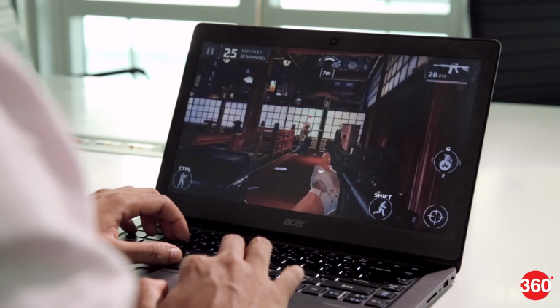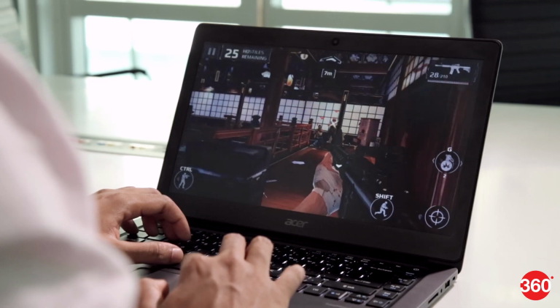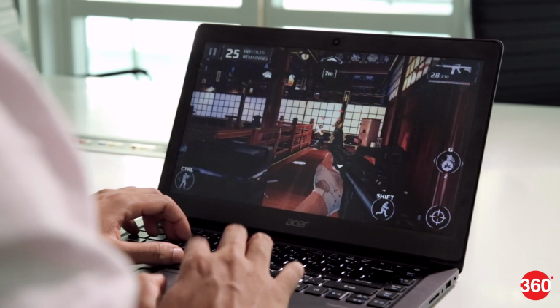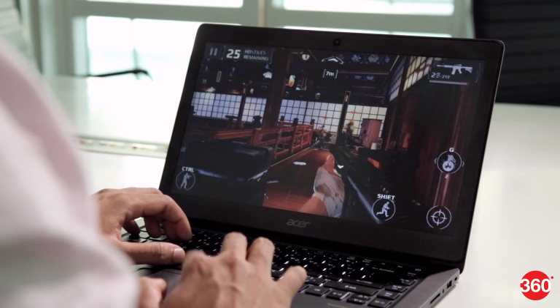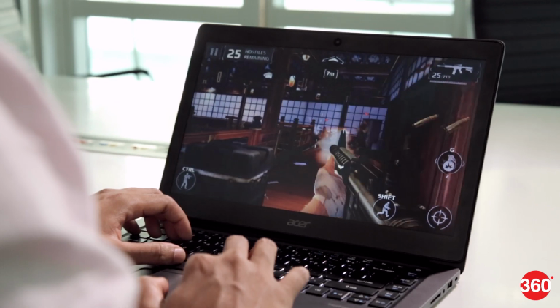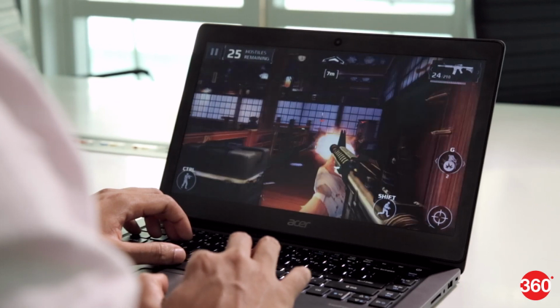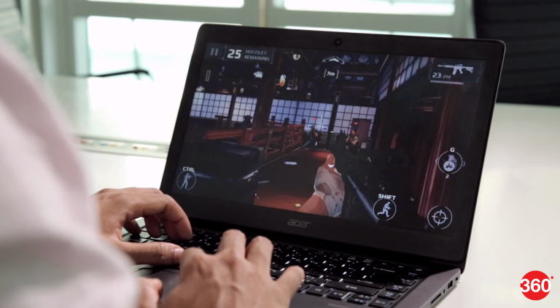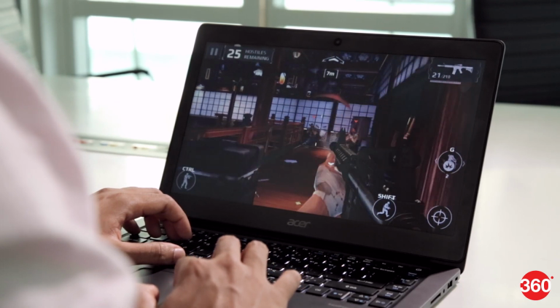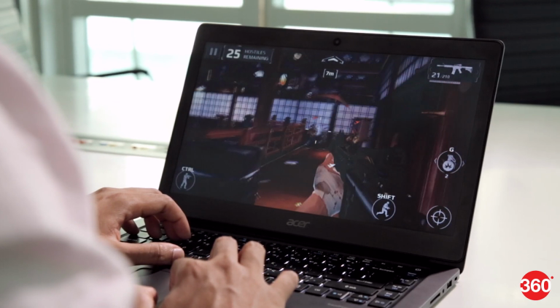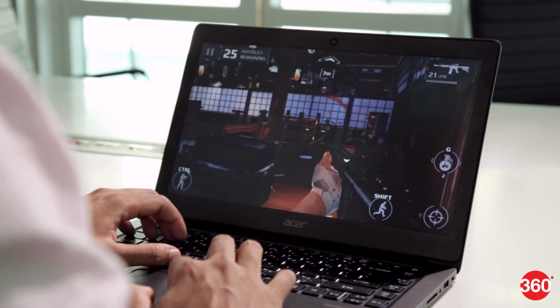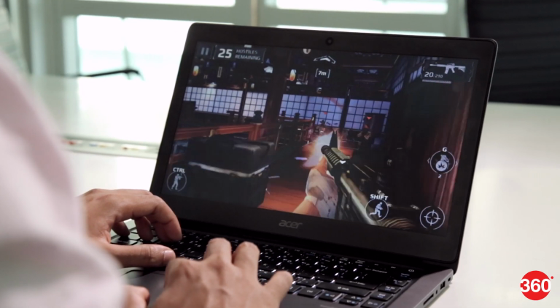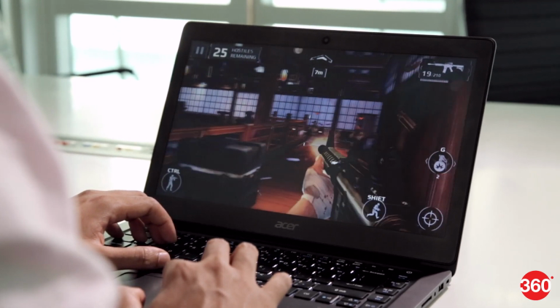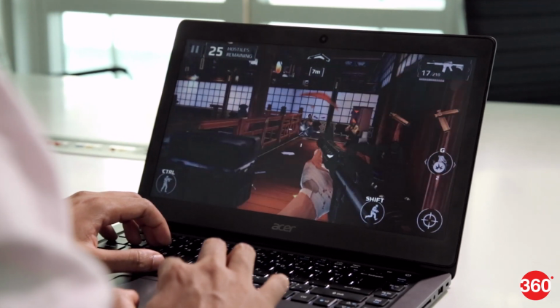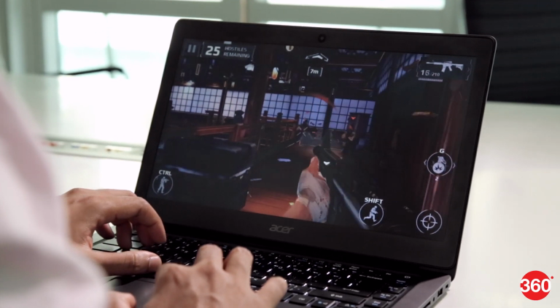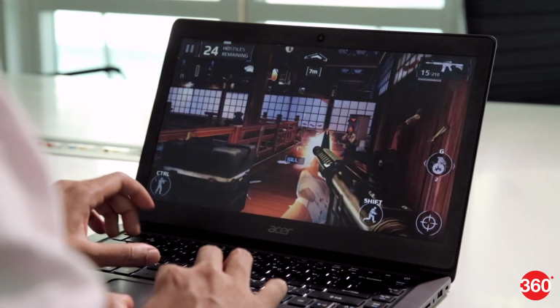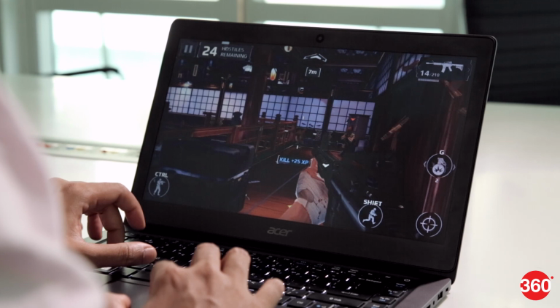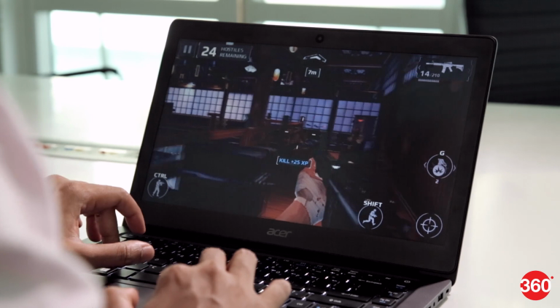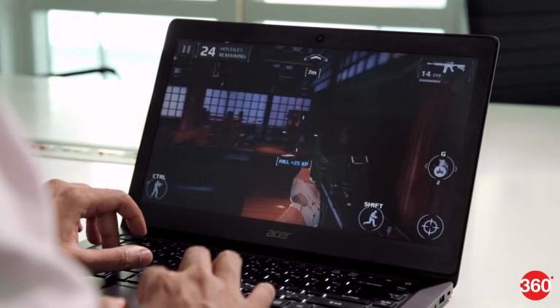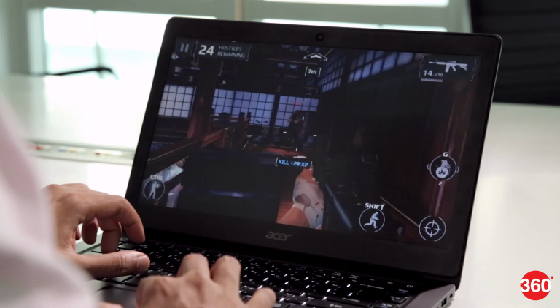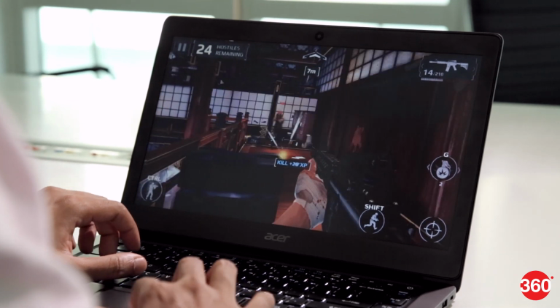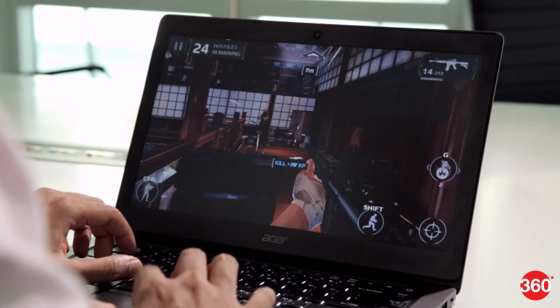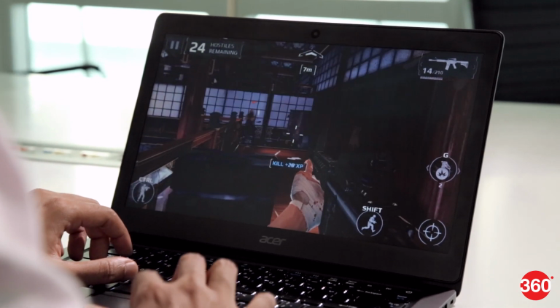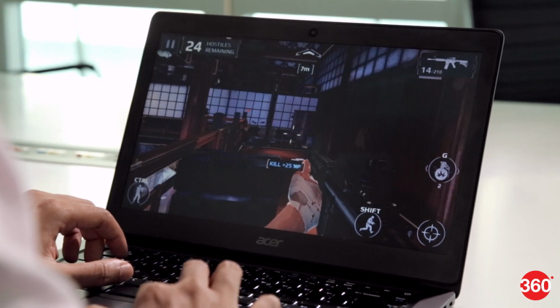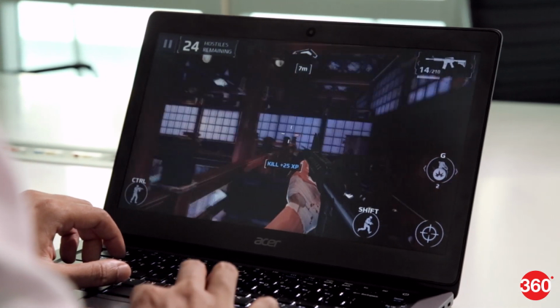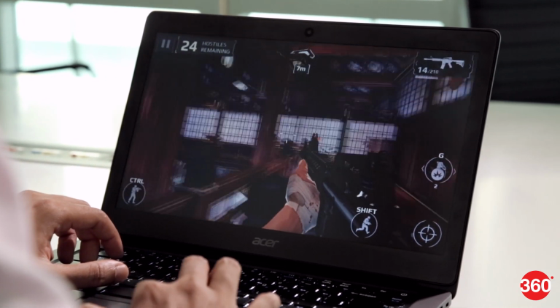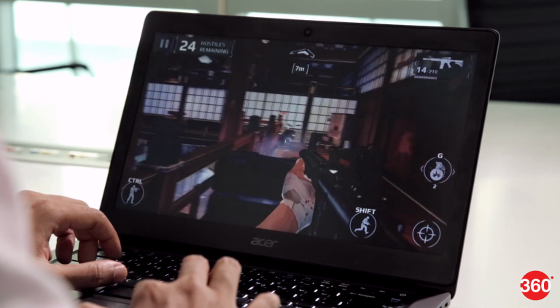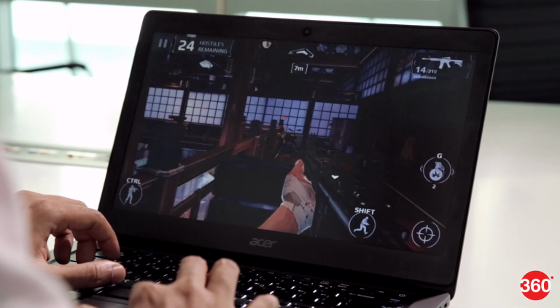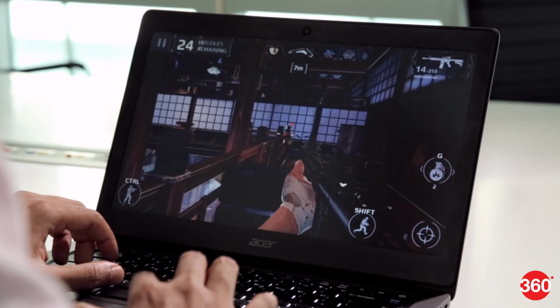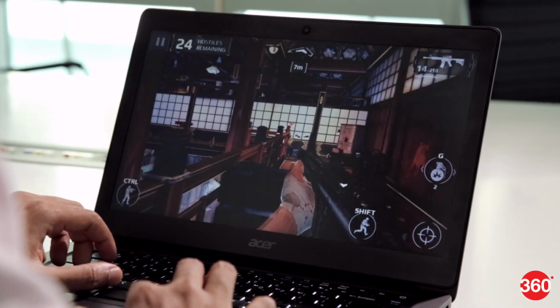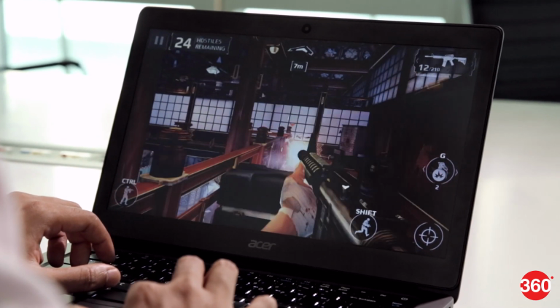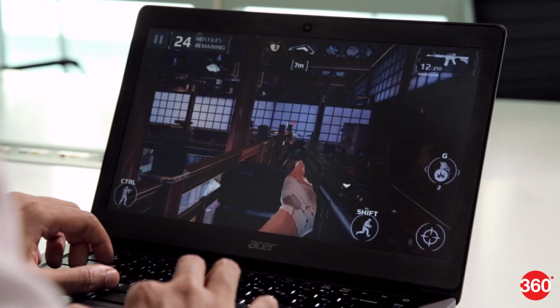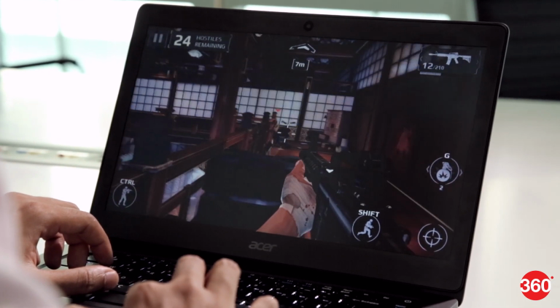The laptop easily handles most work apps and you can do a bit of gaming too when needed. Most games from the Windows Store run well.